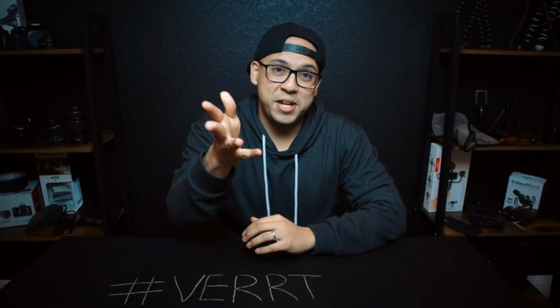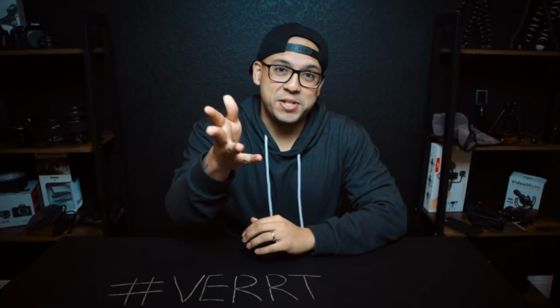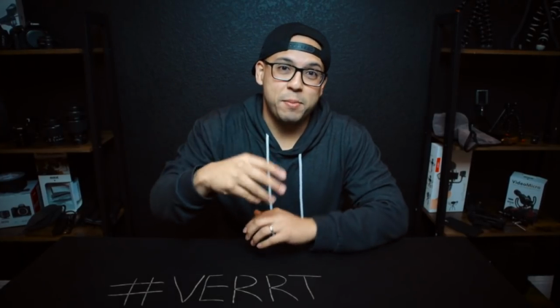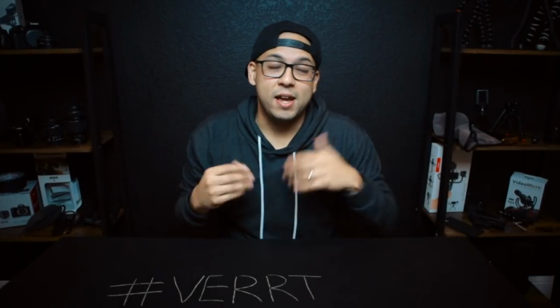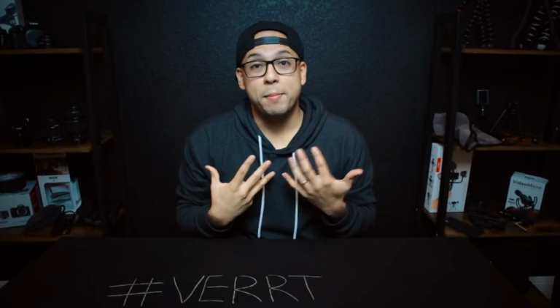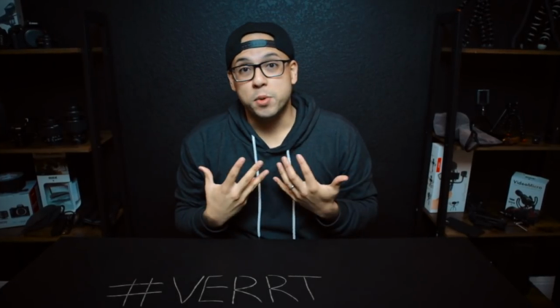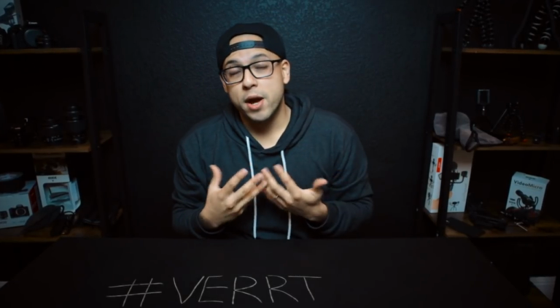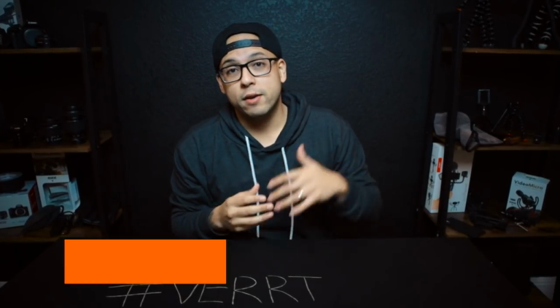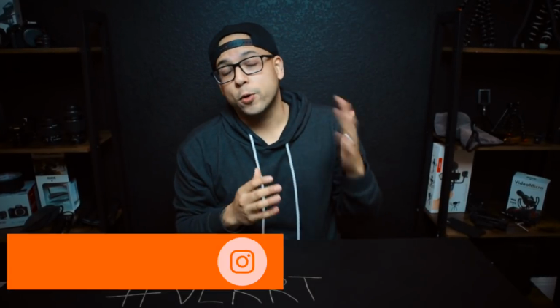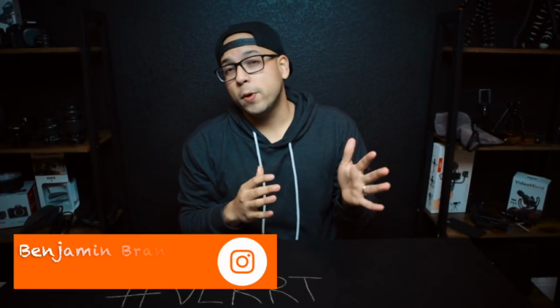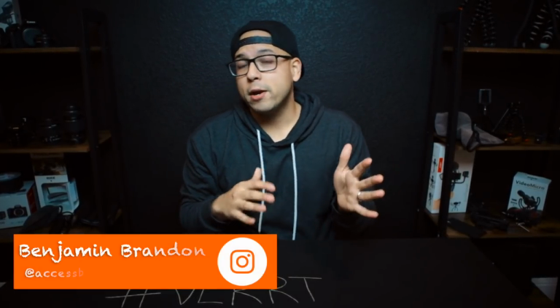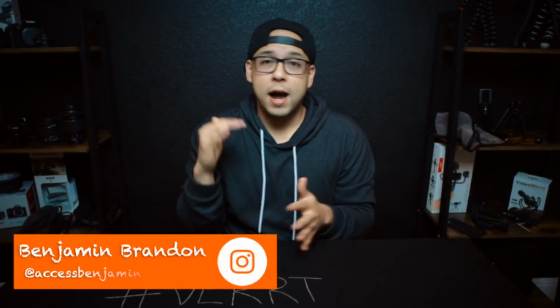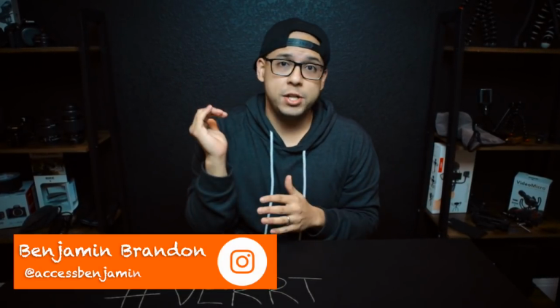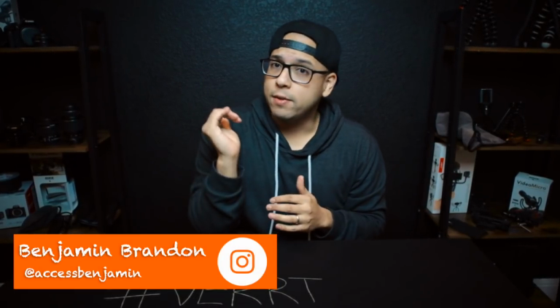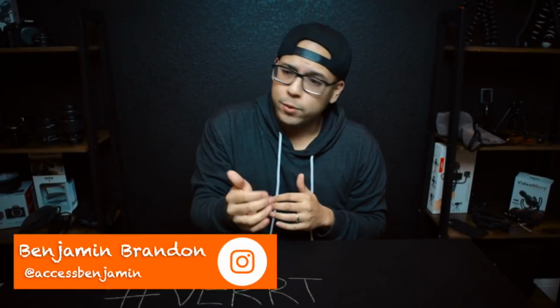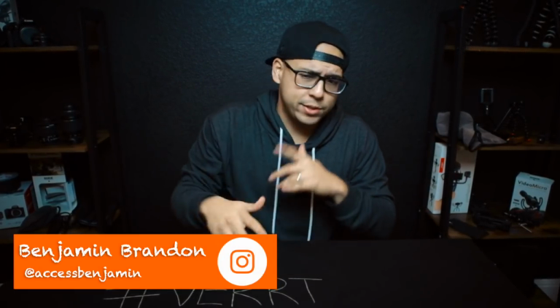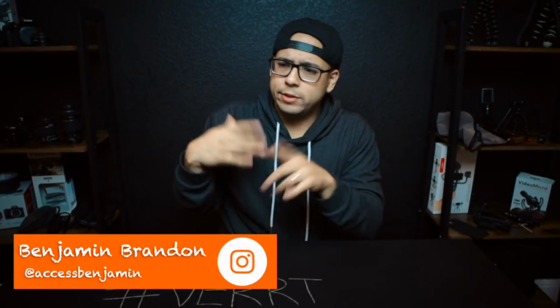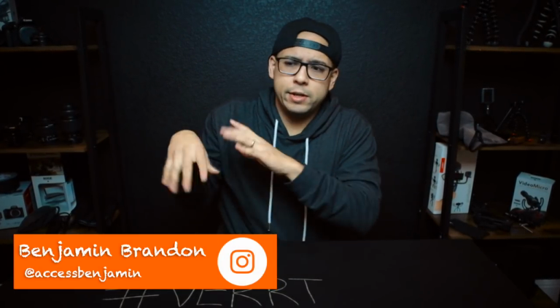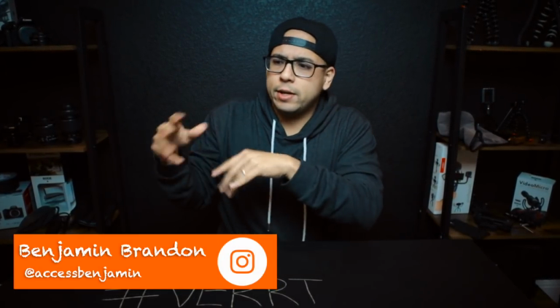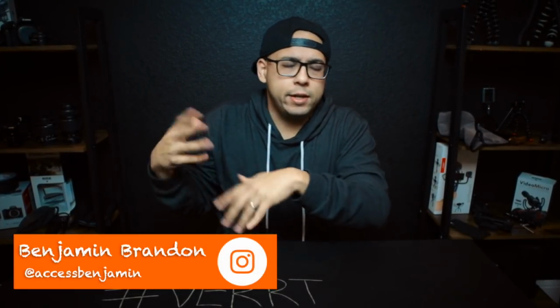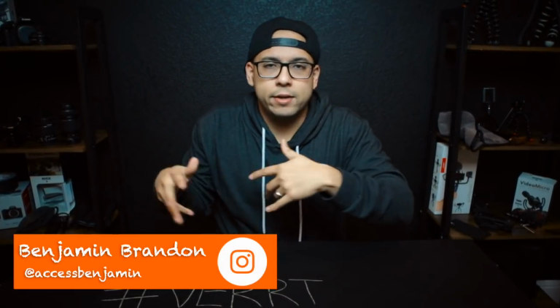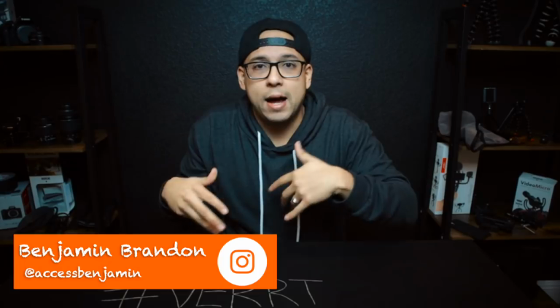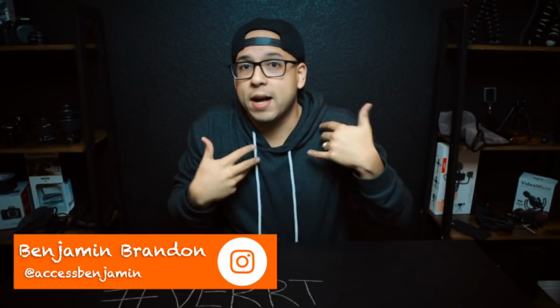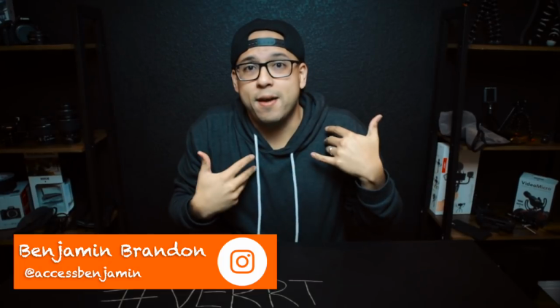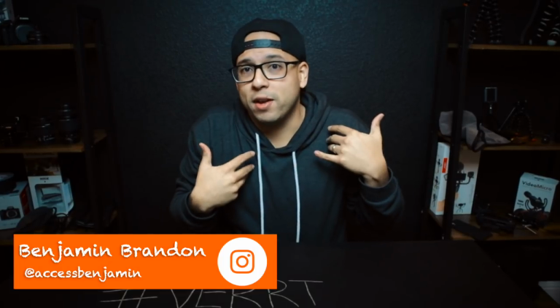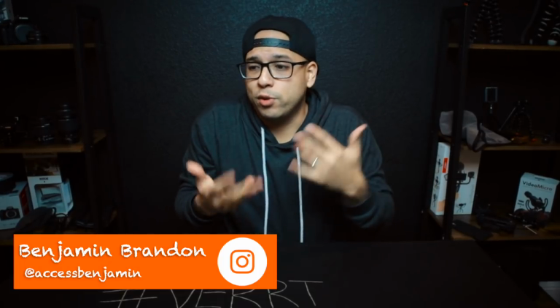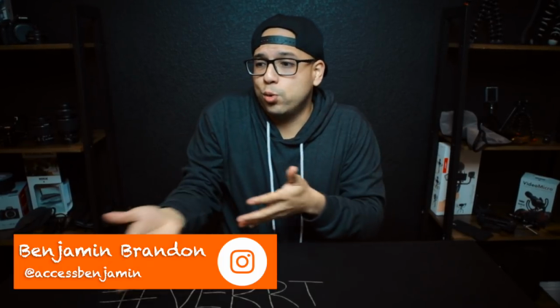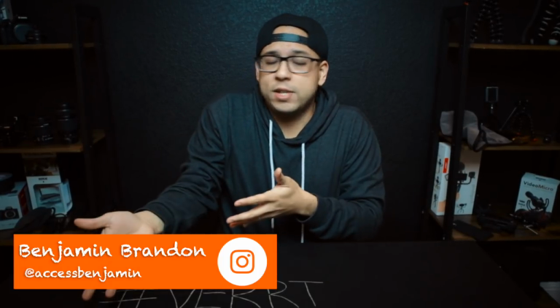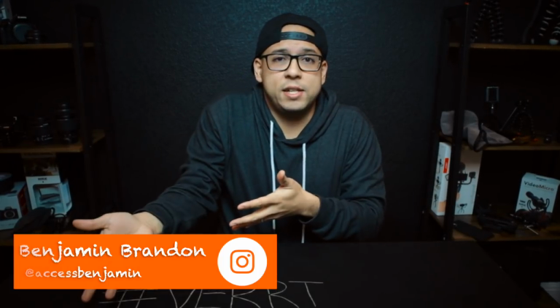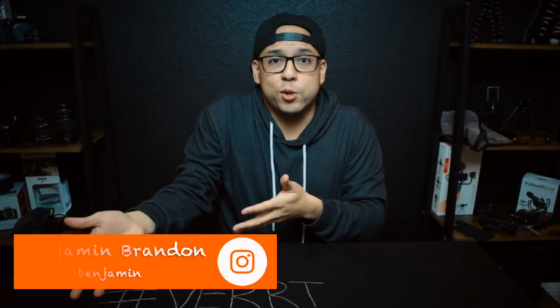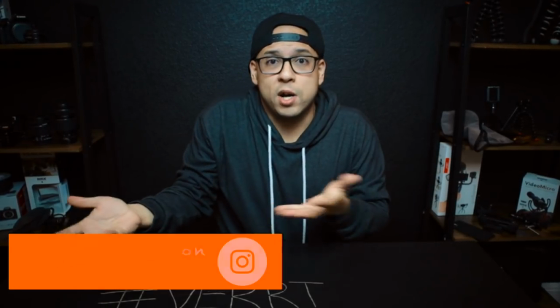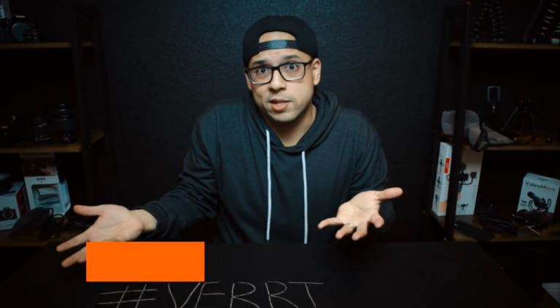Salutations everybody. I'm Benjamin Brandon, a vertical filmmaker, IGTV influencer, yada yada yada. I'm a guy that makes really cool tasty vertical content.